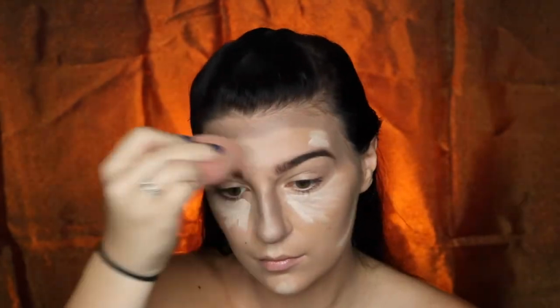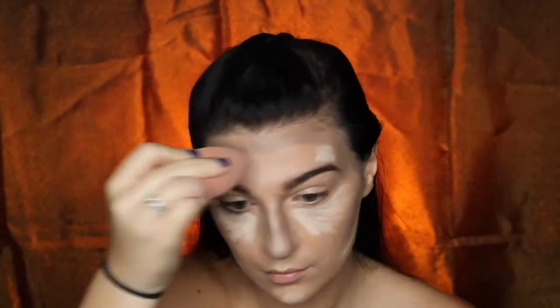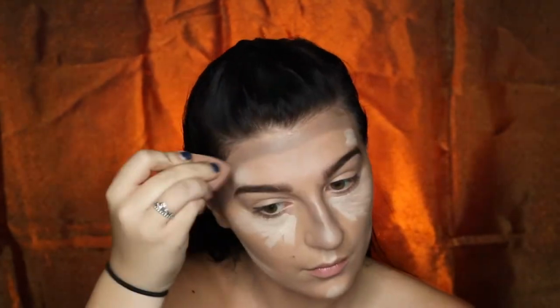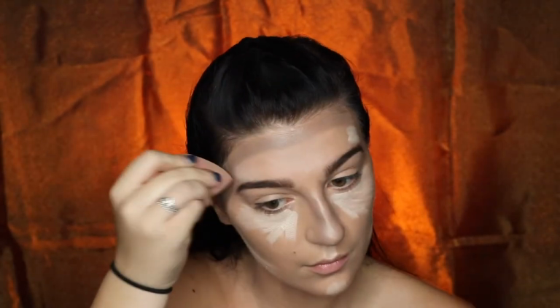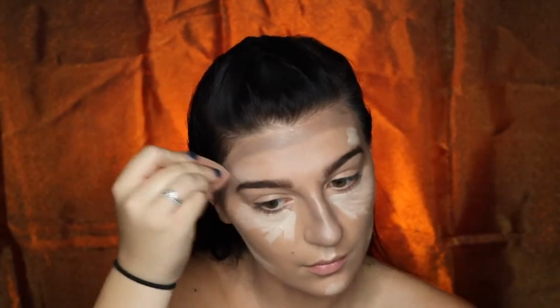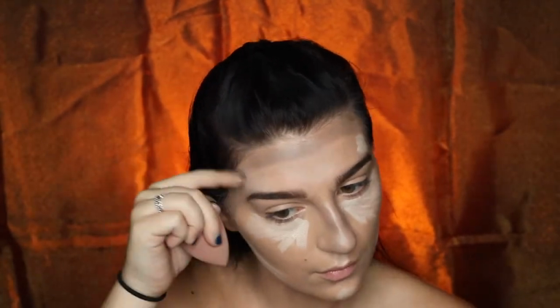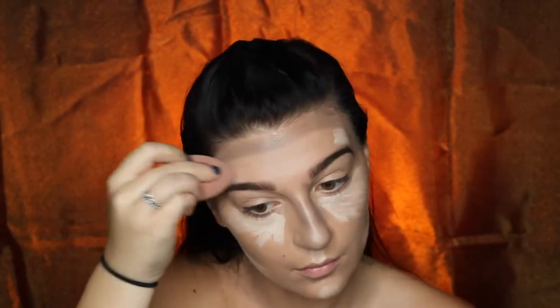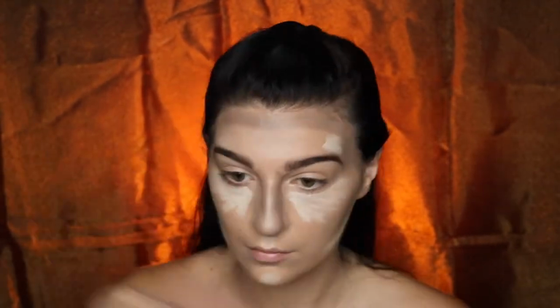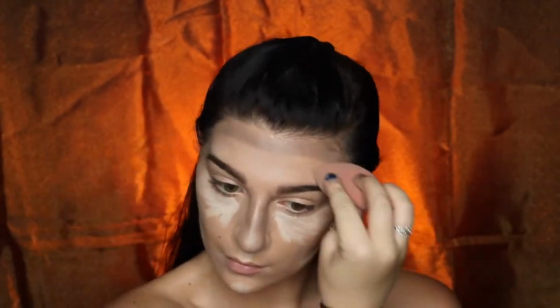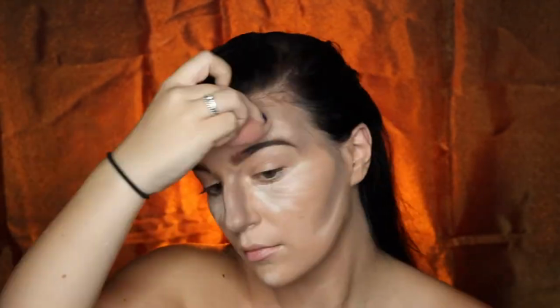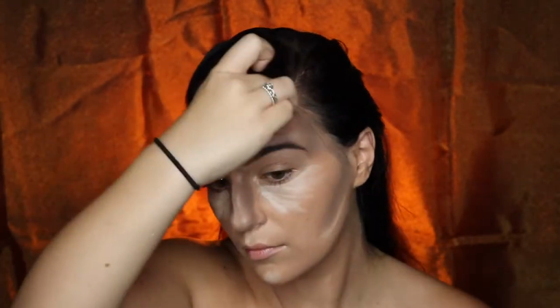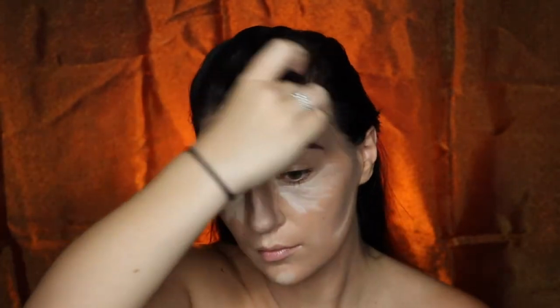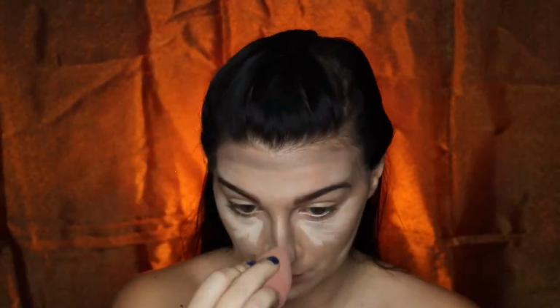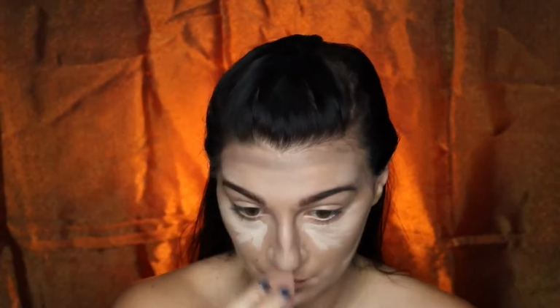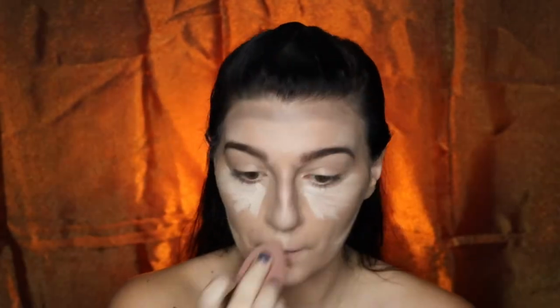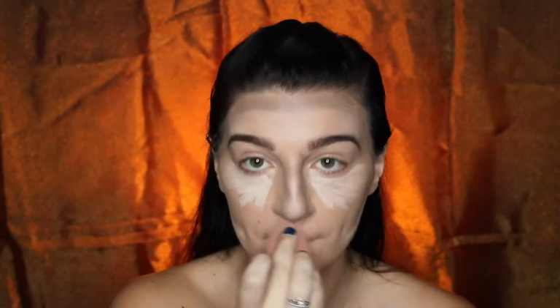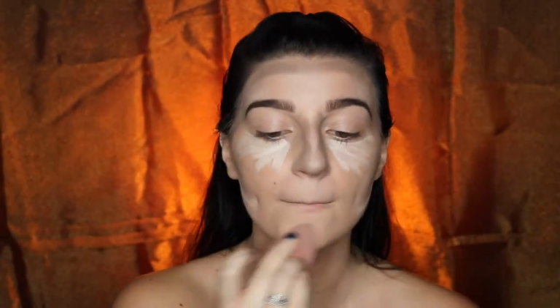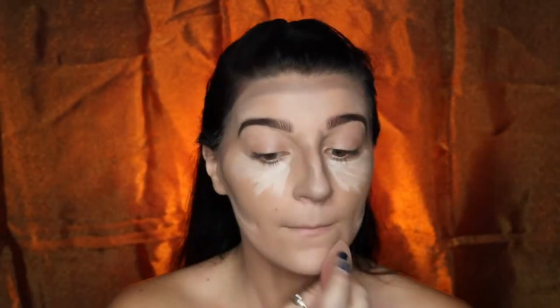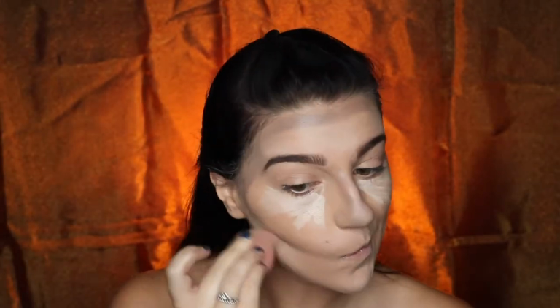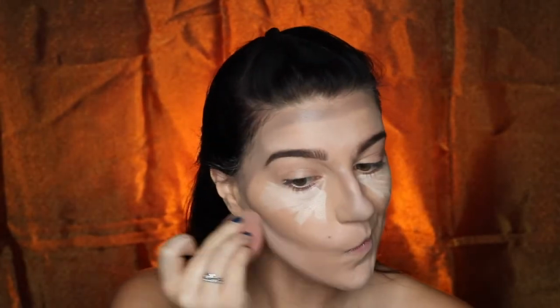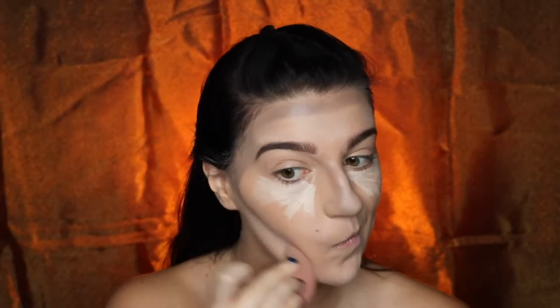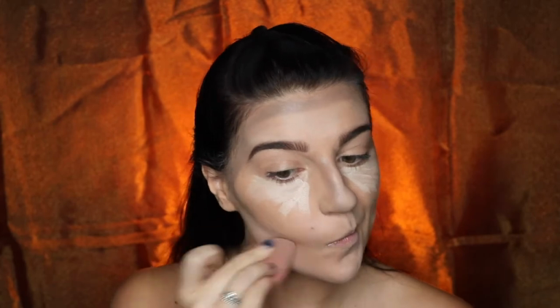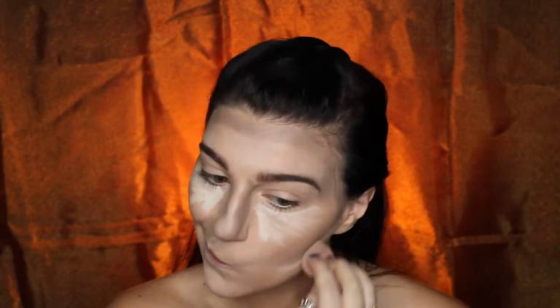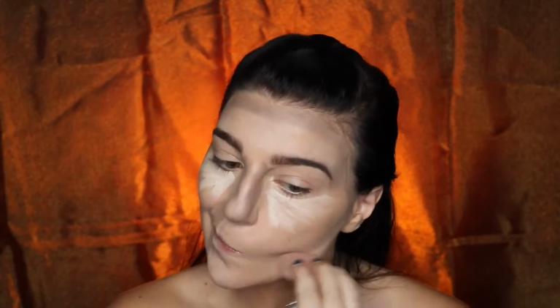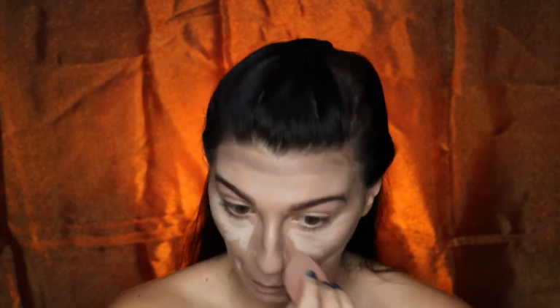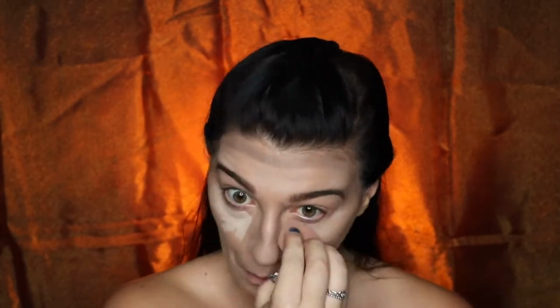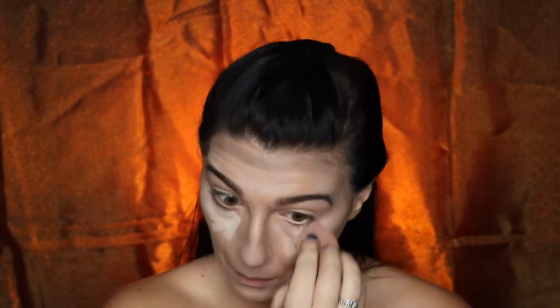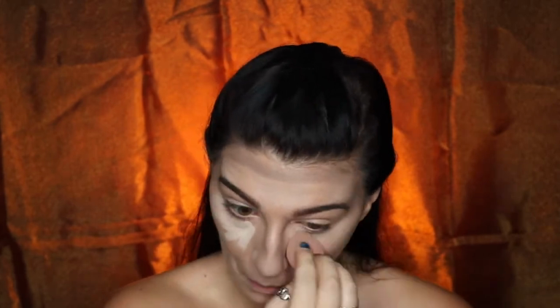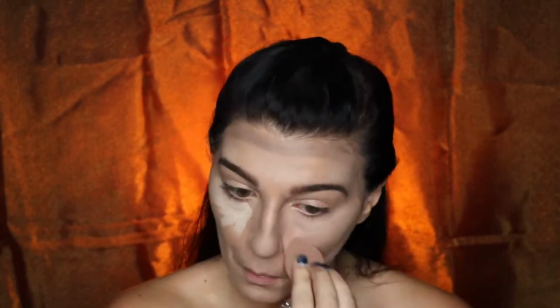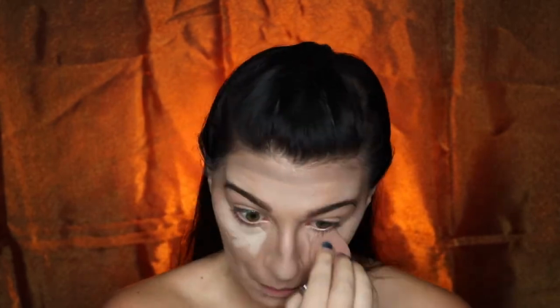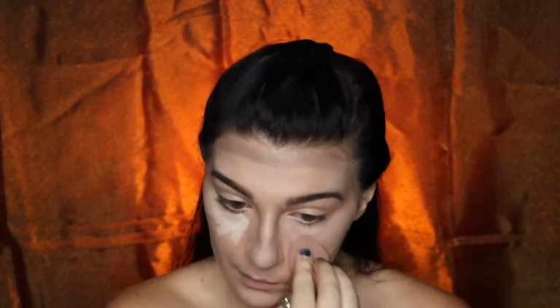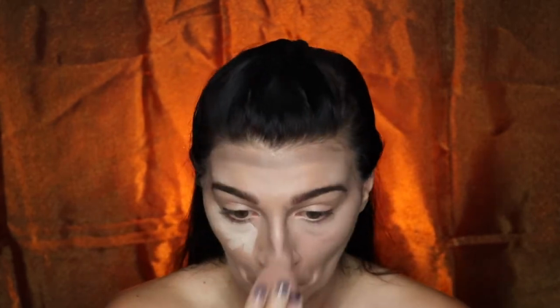Once you're done with that you just want to go ahead and blend this out with your damp beauty blender. I start with my highlighted points first and then I move on to my contour.